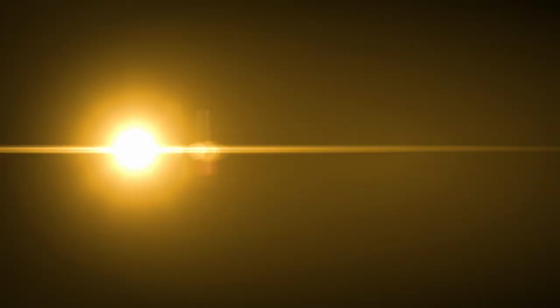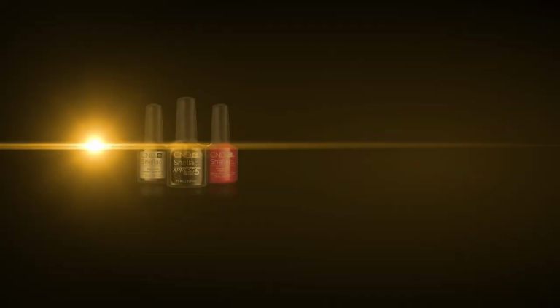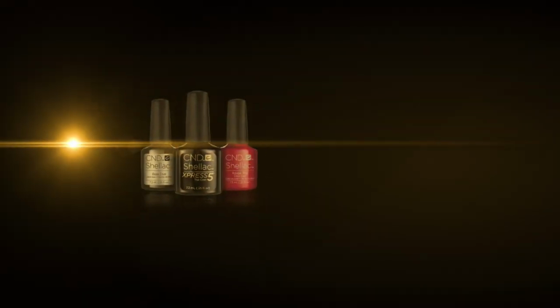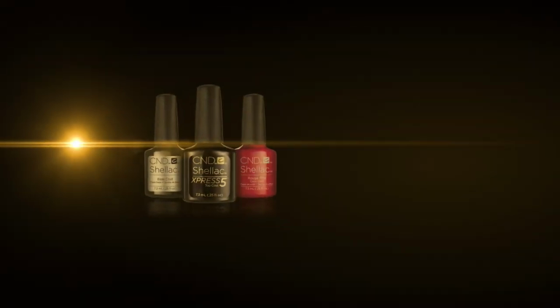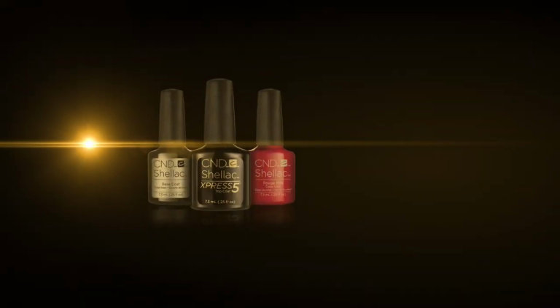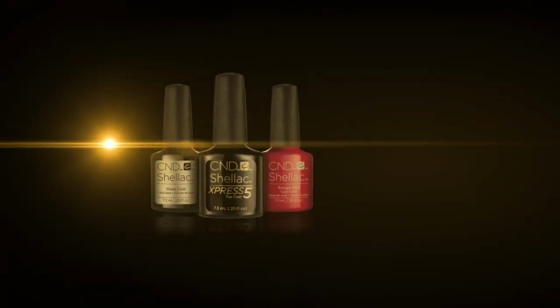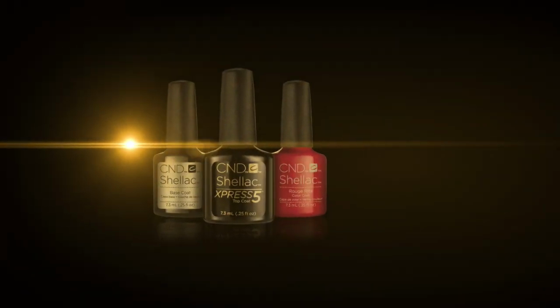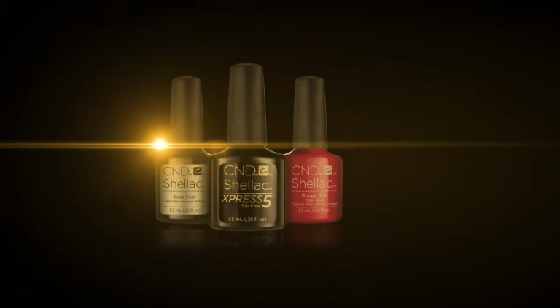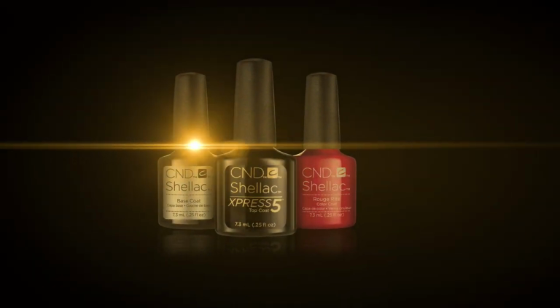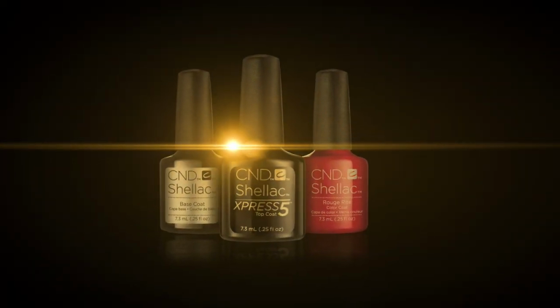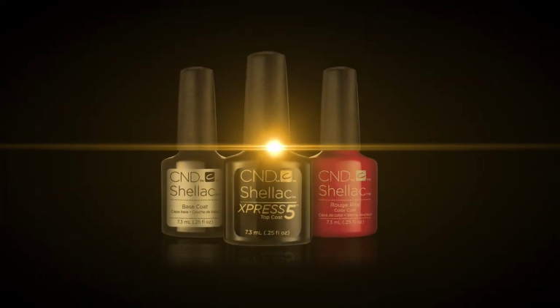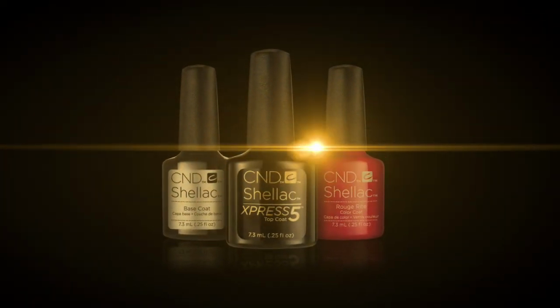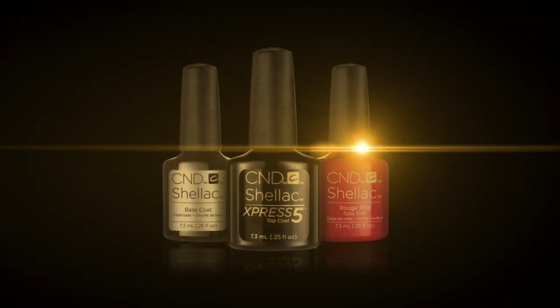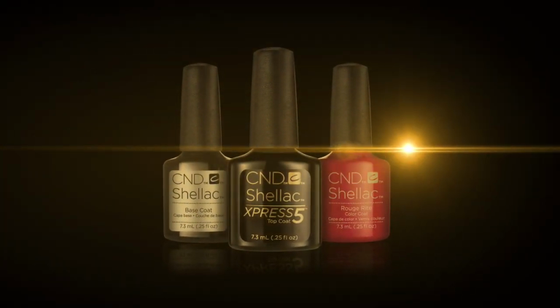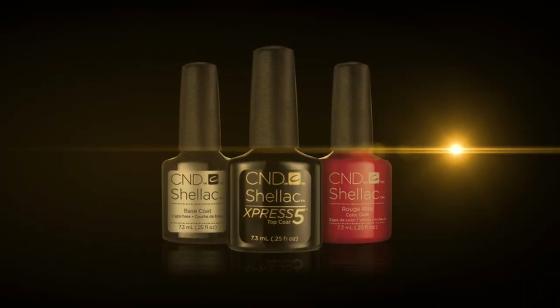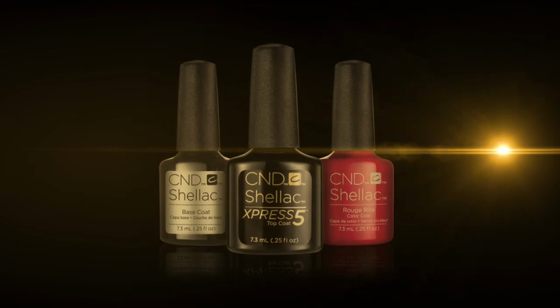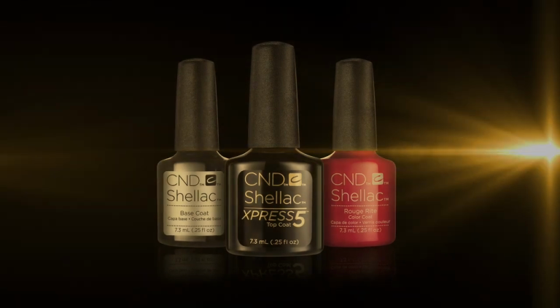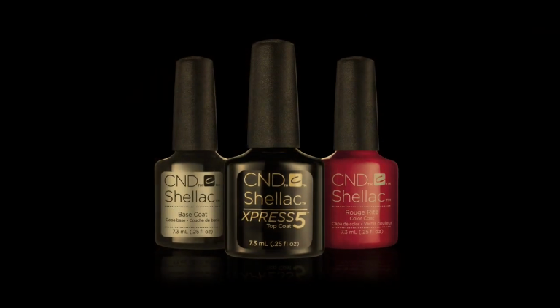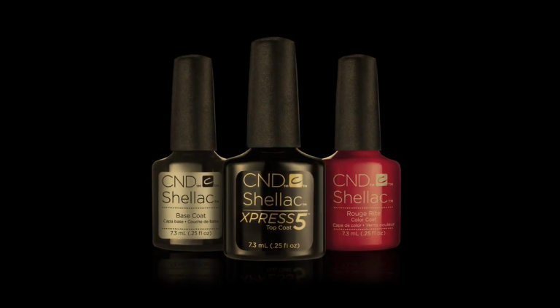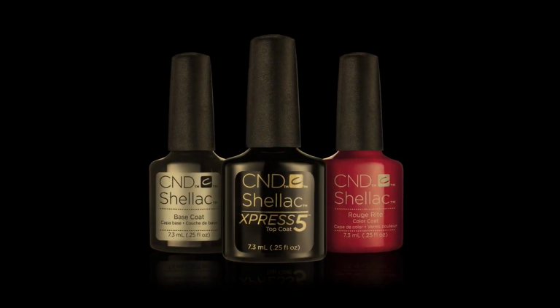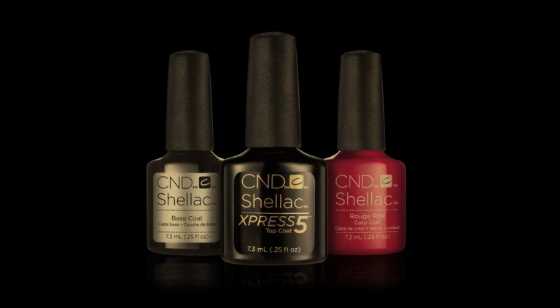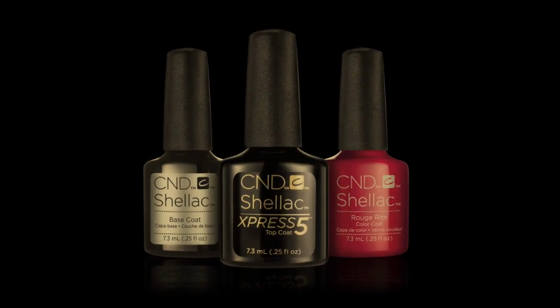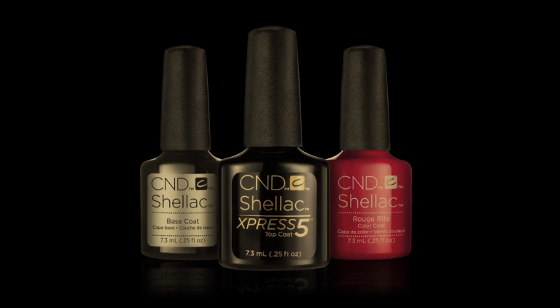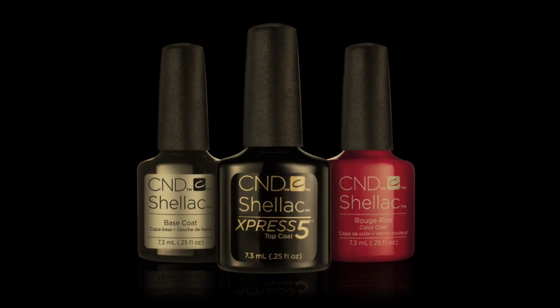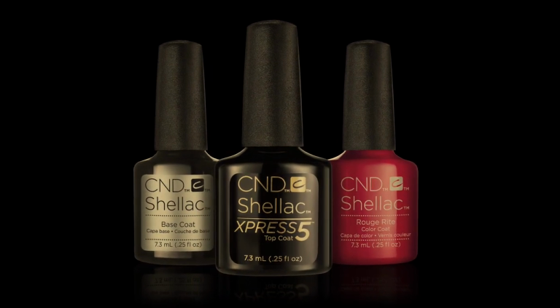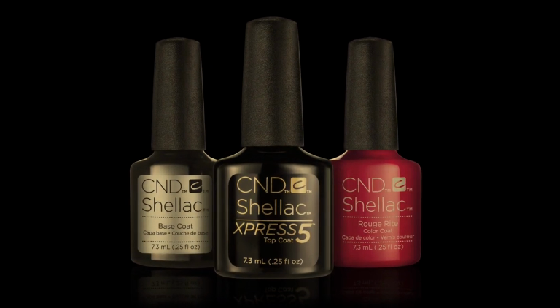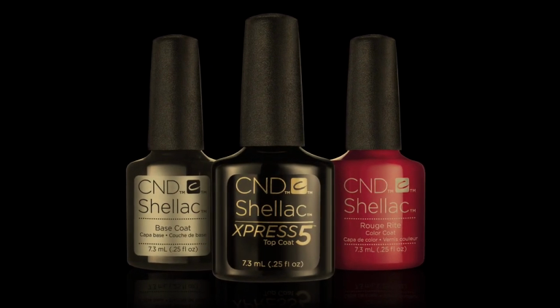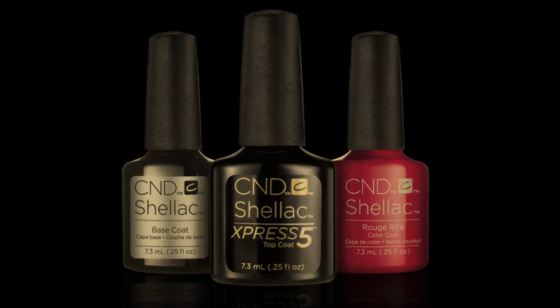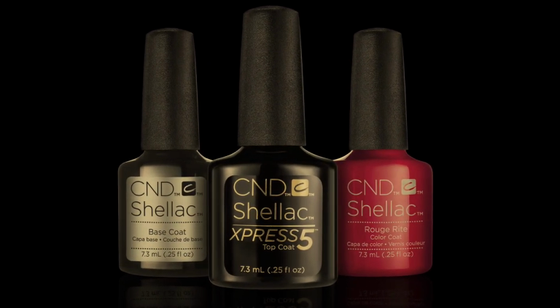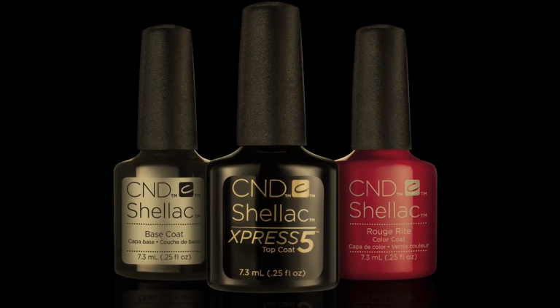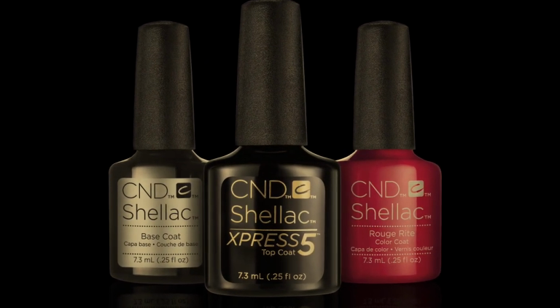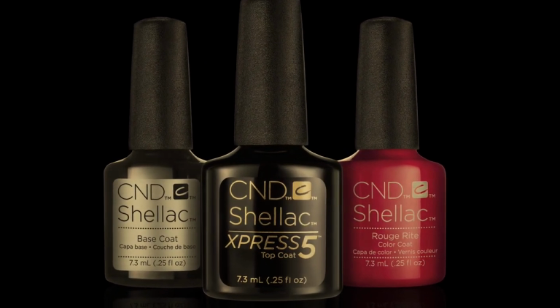Give your clients a superior service with CND Shellac — only from the world's premier CND Shellac system.